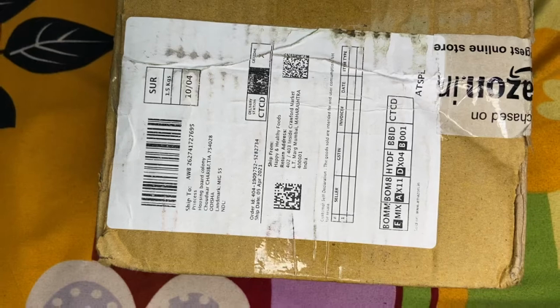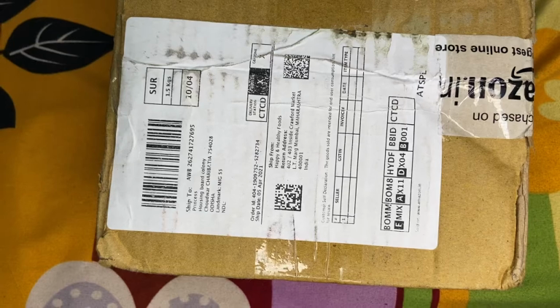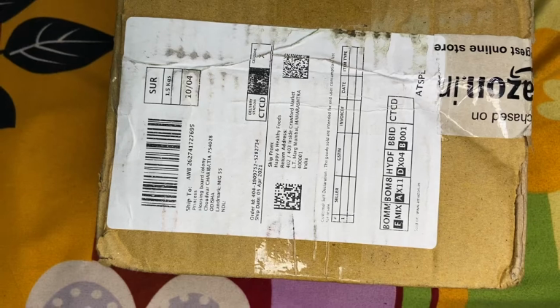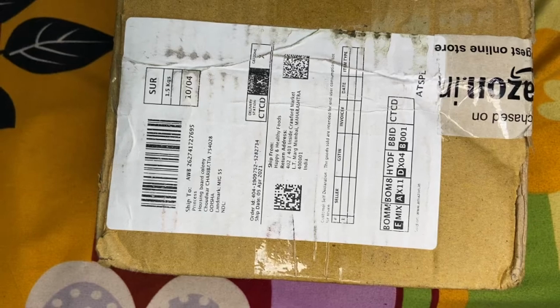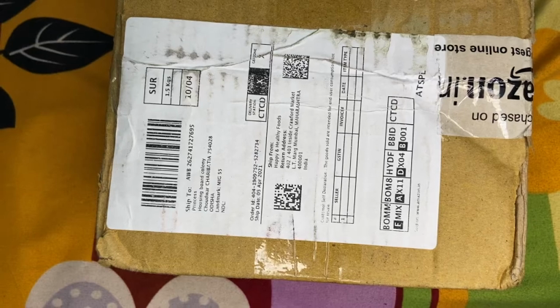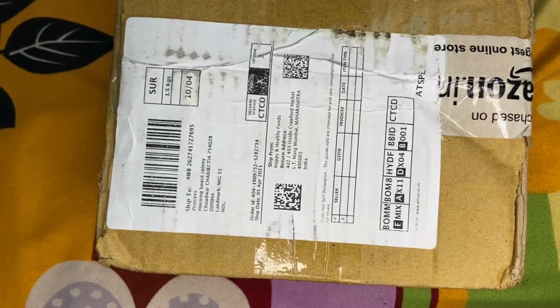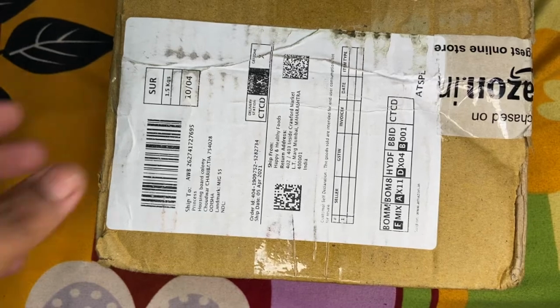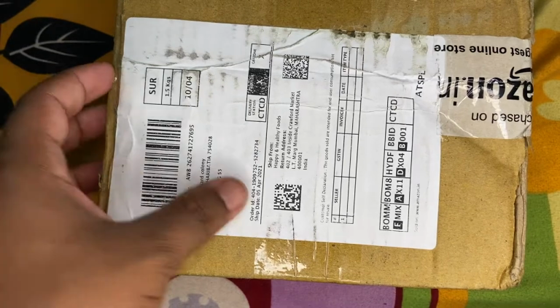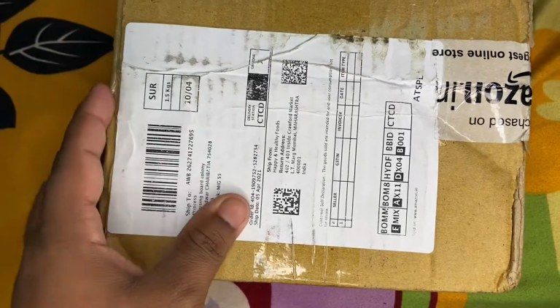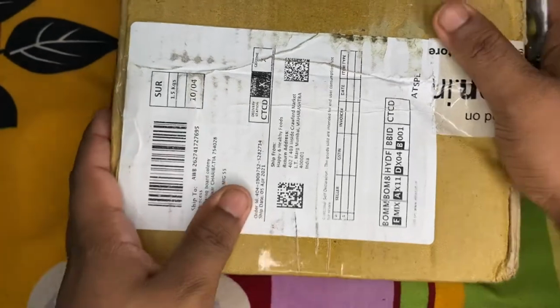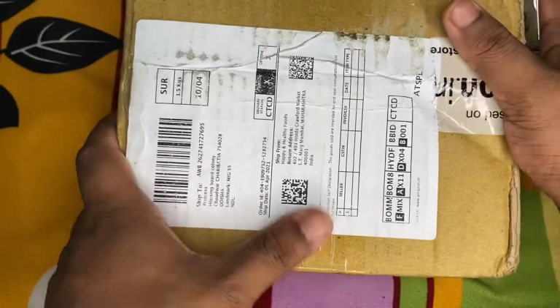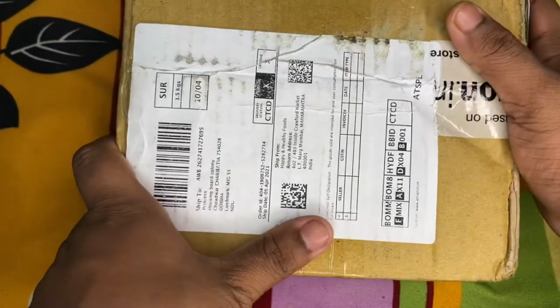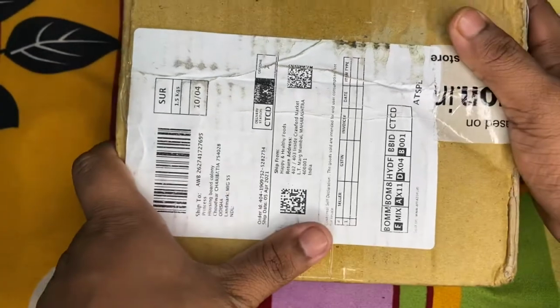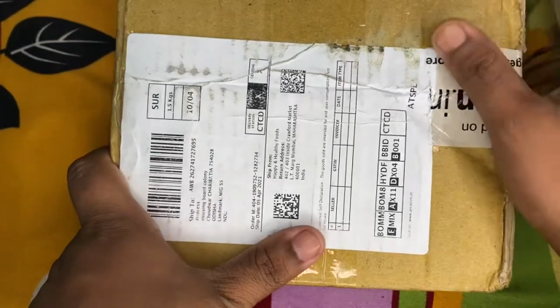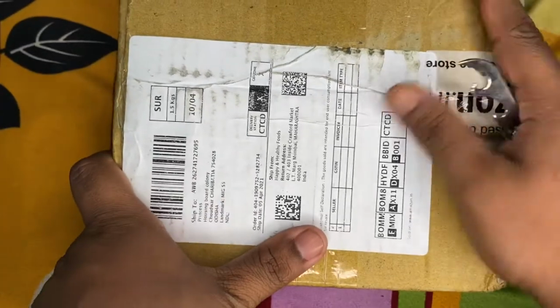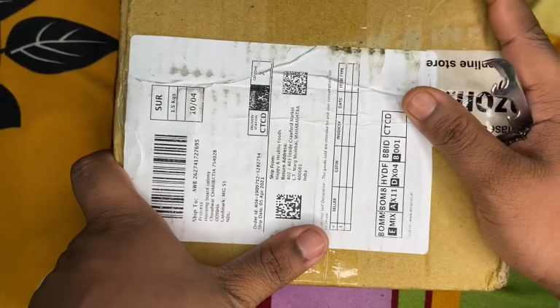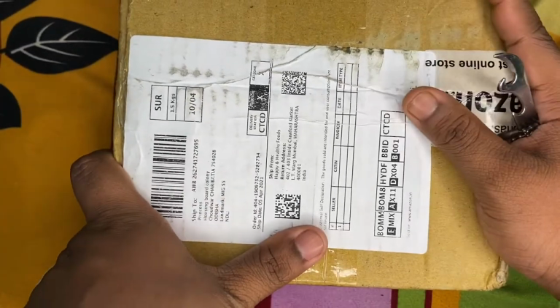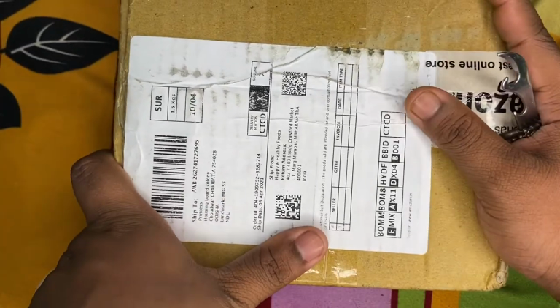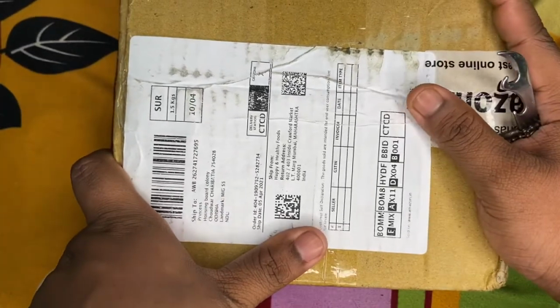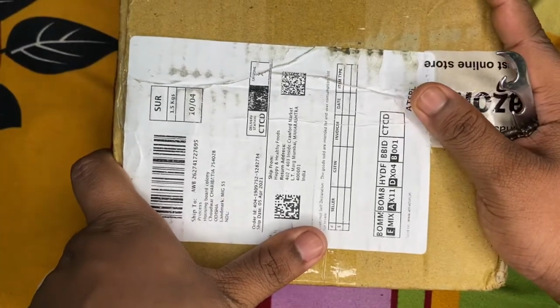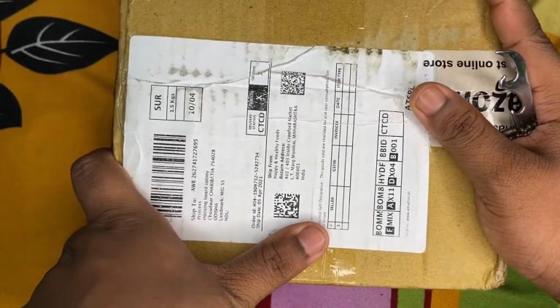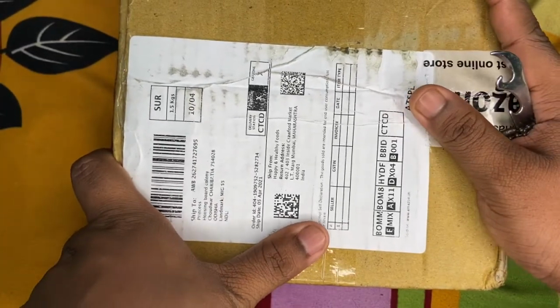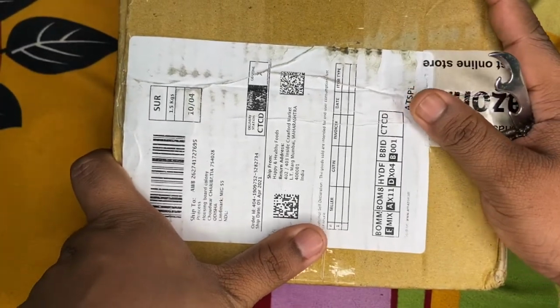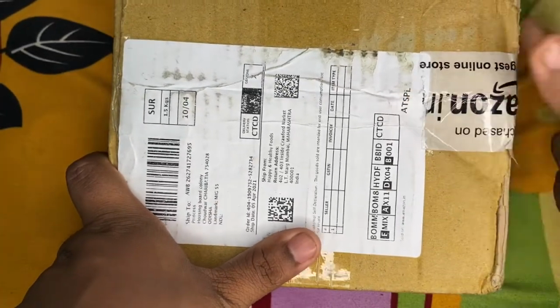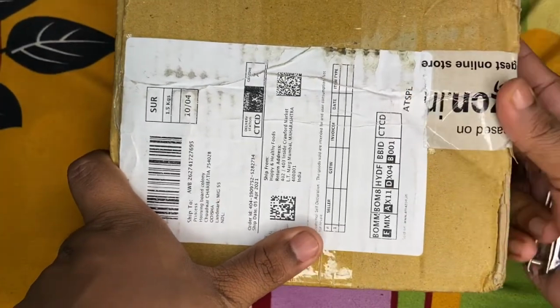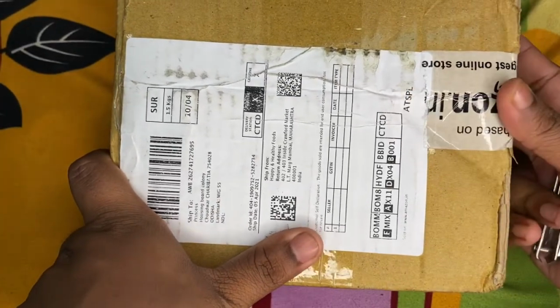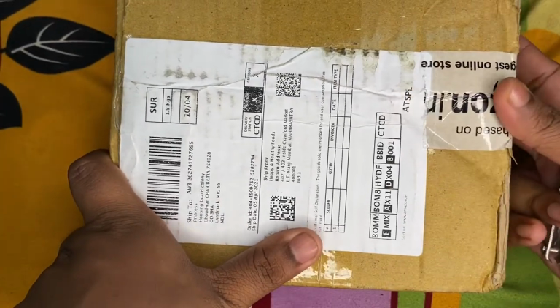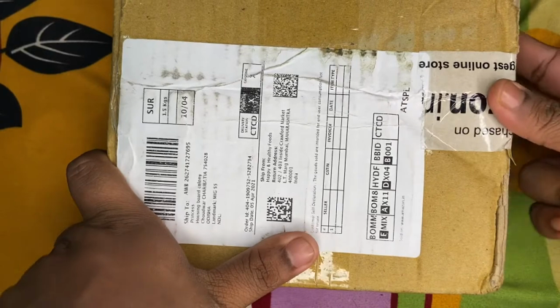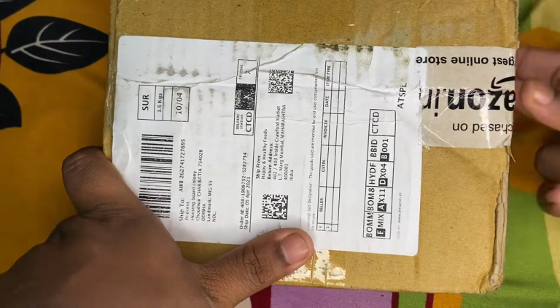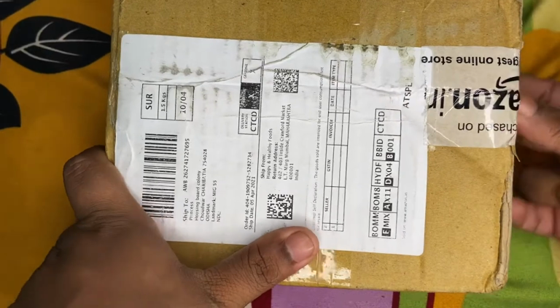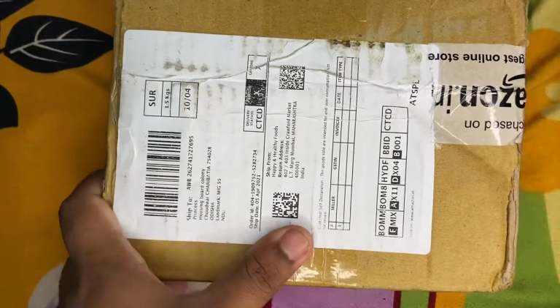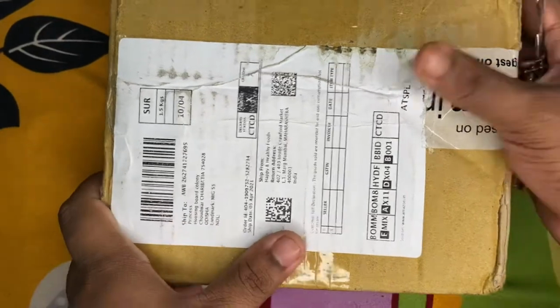Hello! Hi! I have a parcel from Amazon. As you know, I am a very big foodie.